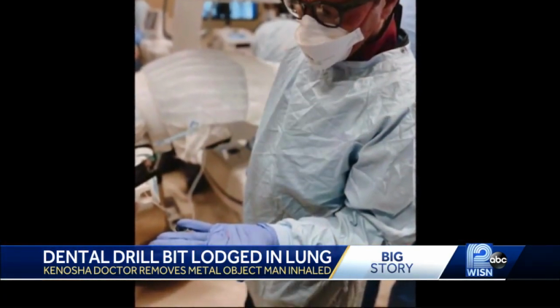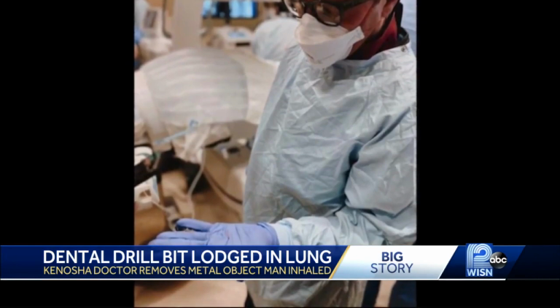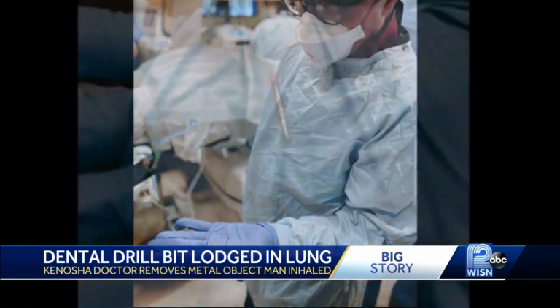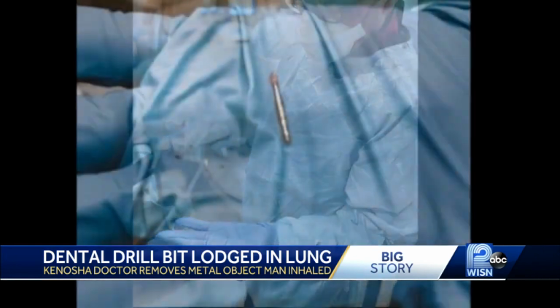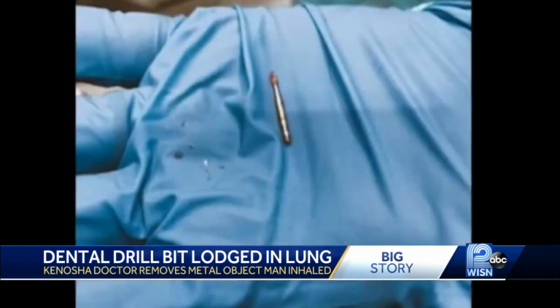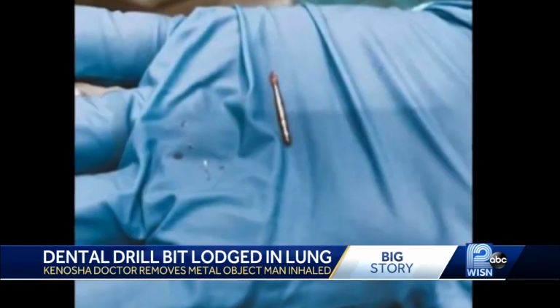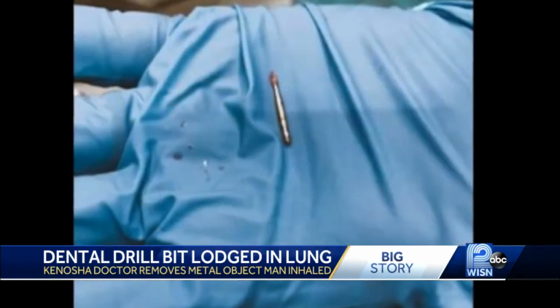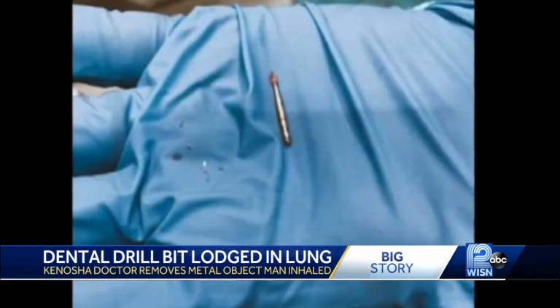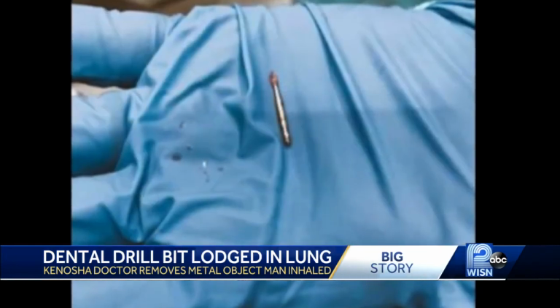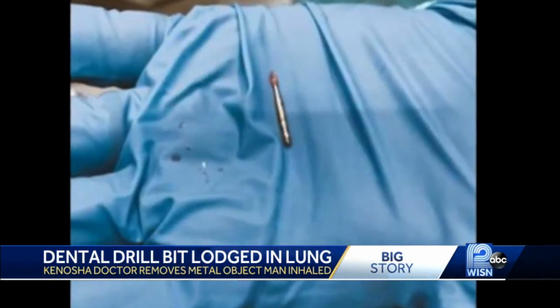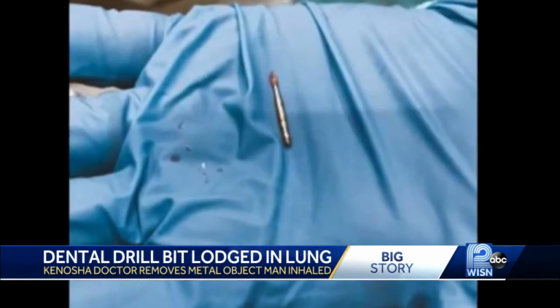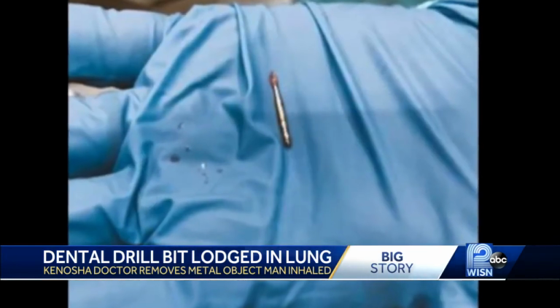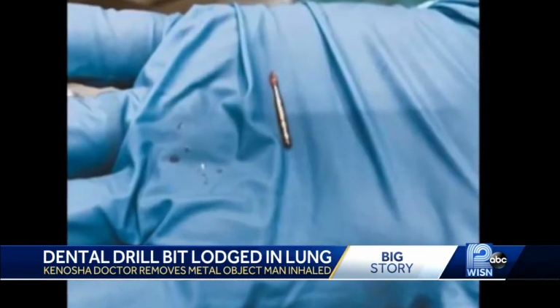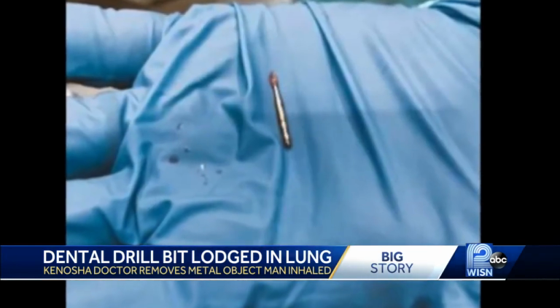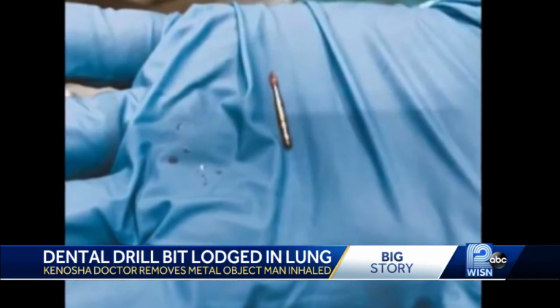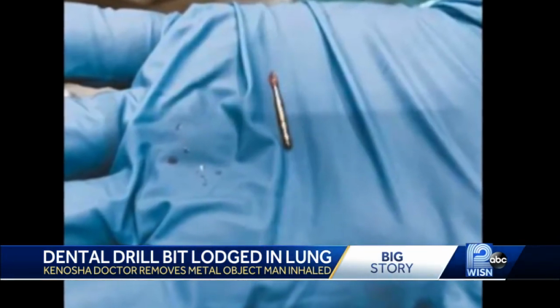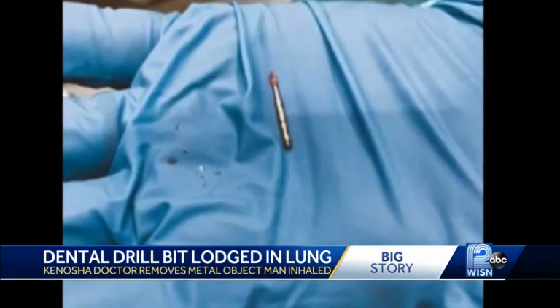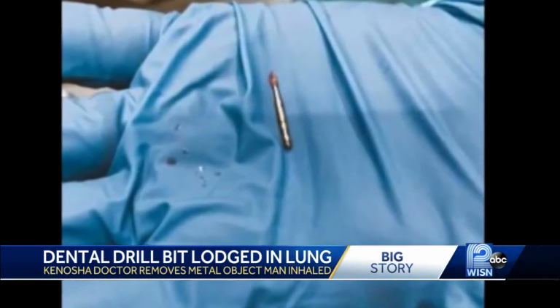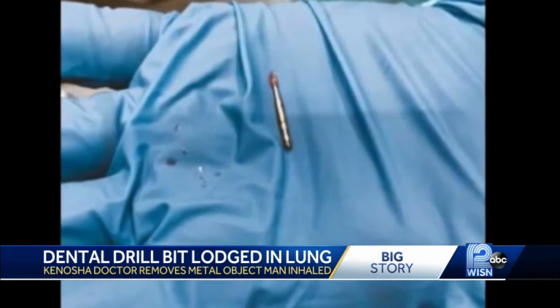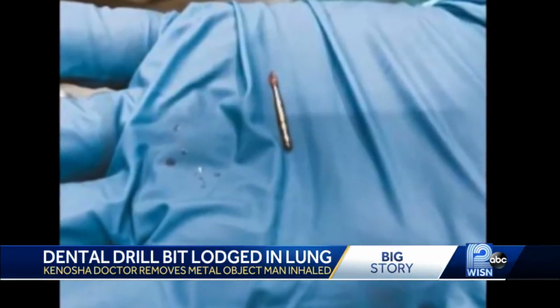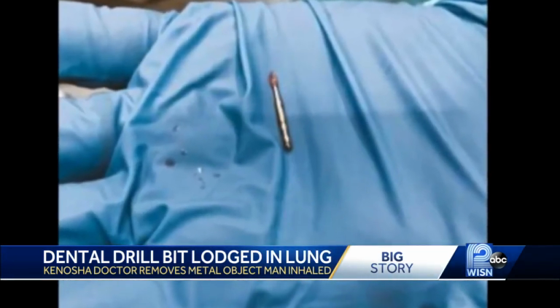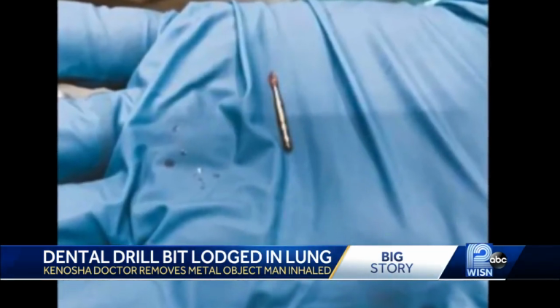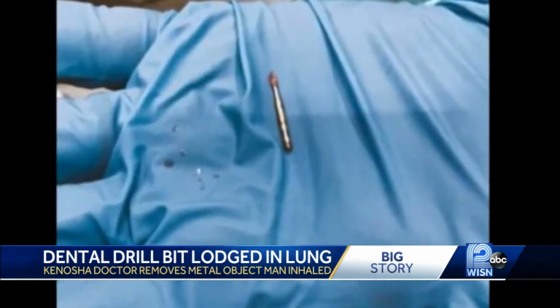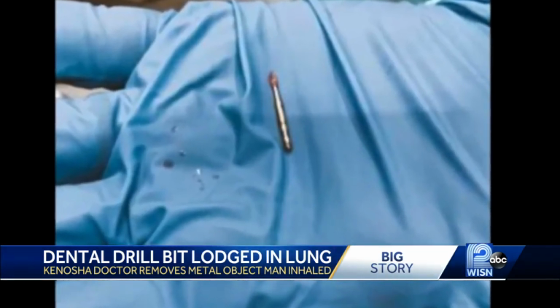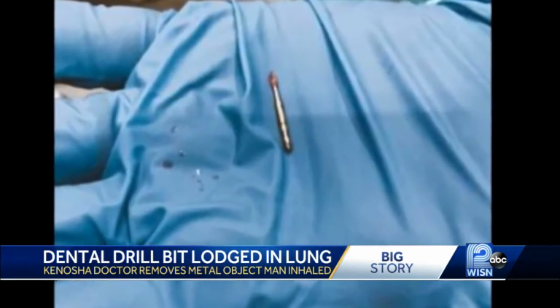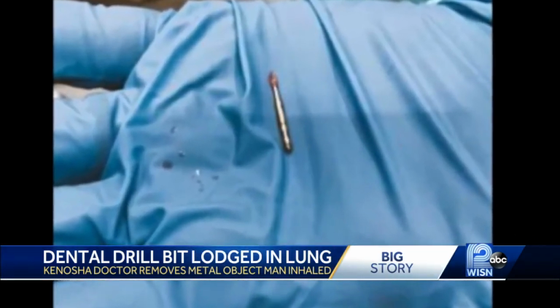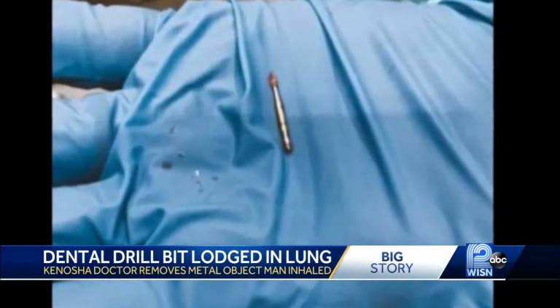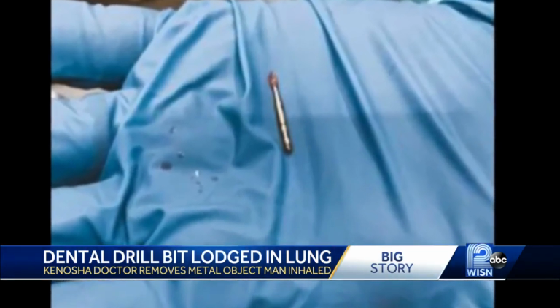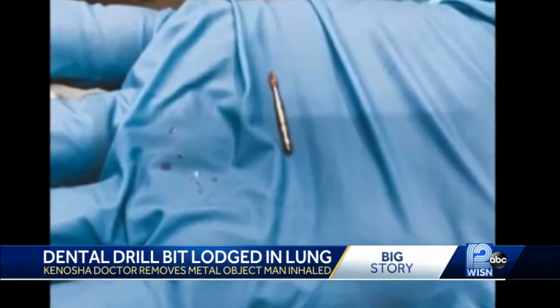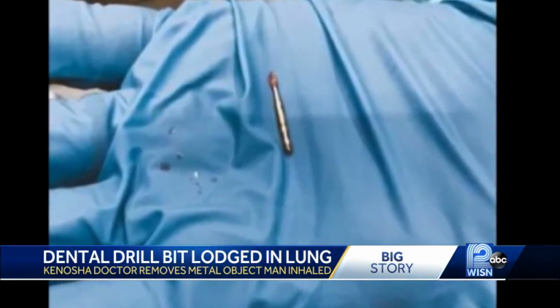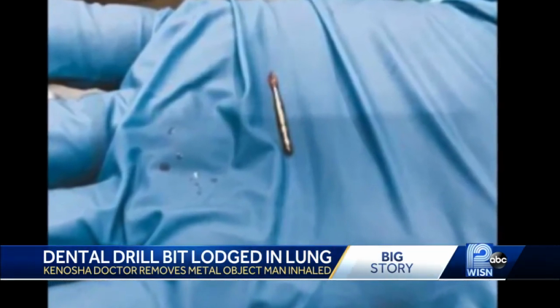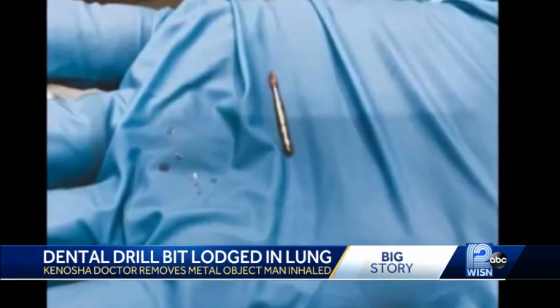A souvenir, Josie says he now keeps on a shelf at home. In Kenosha, I'm Kent Waynescott, WISN 12 News.